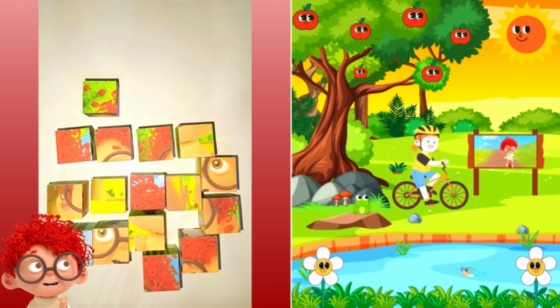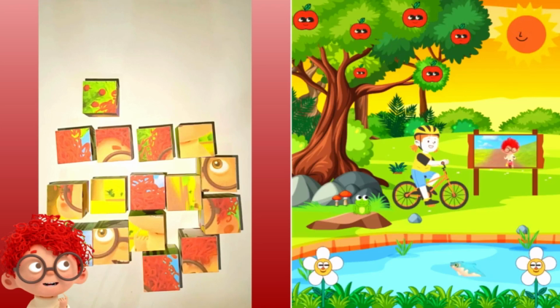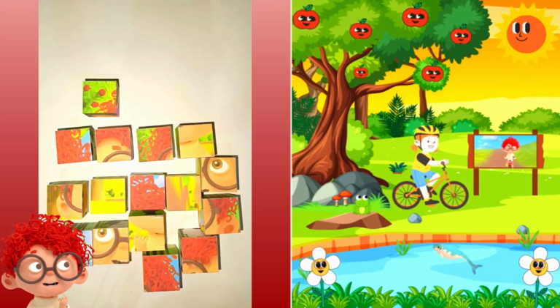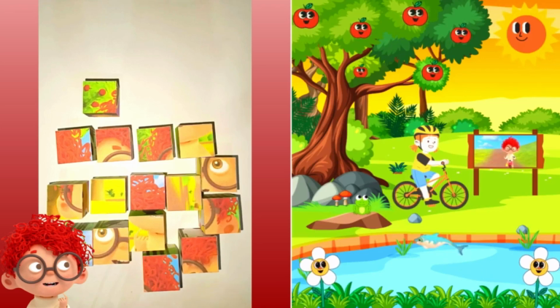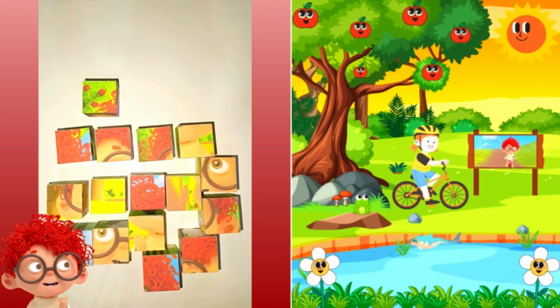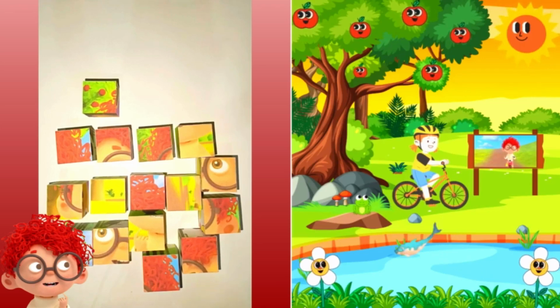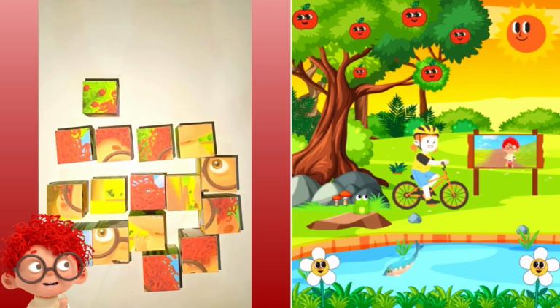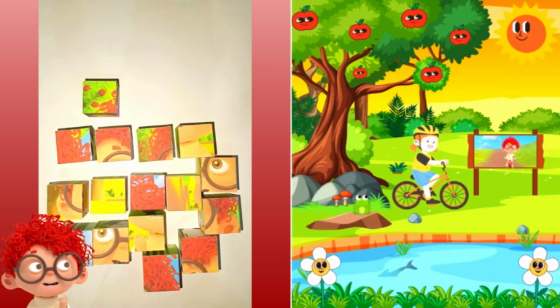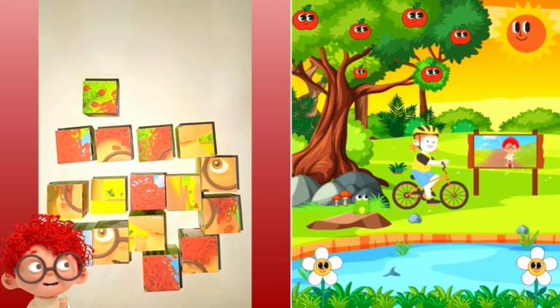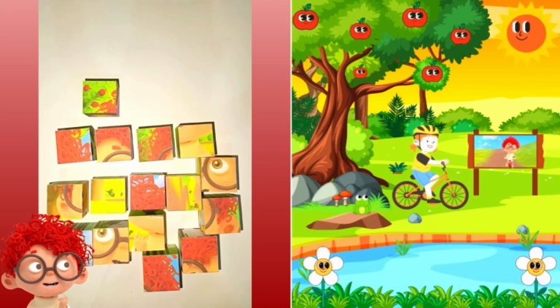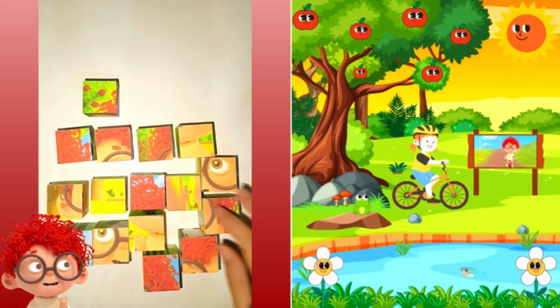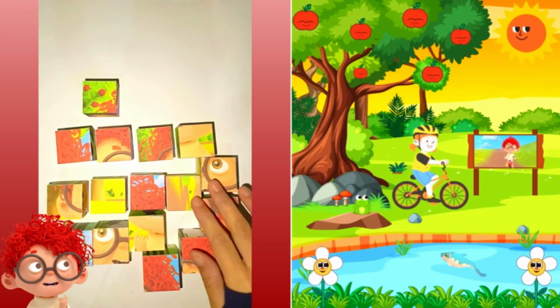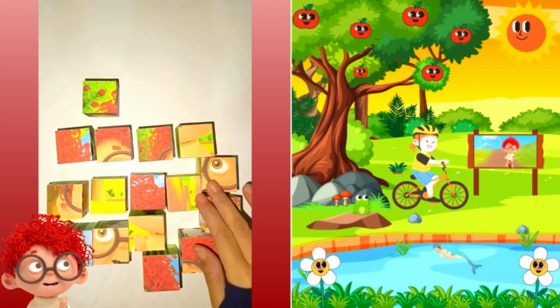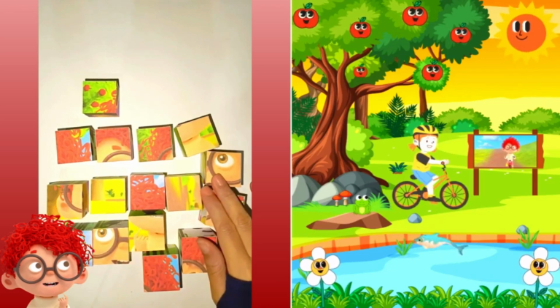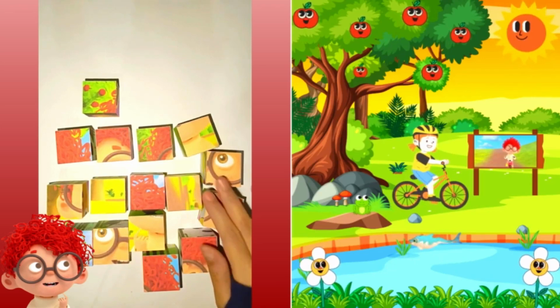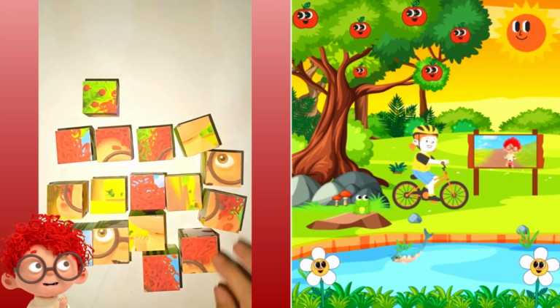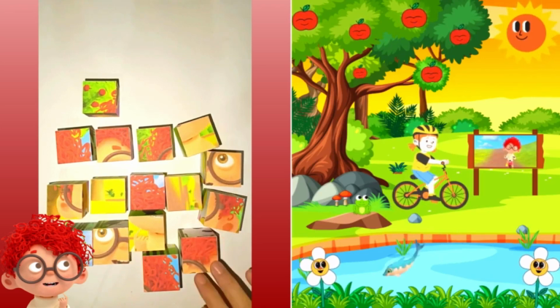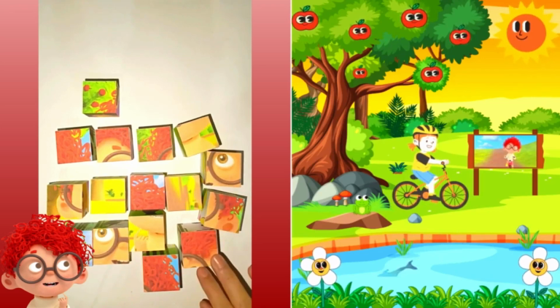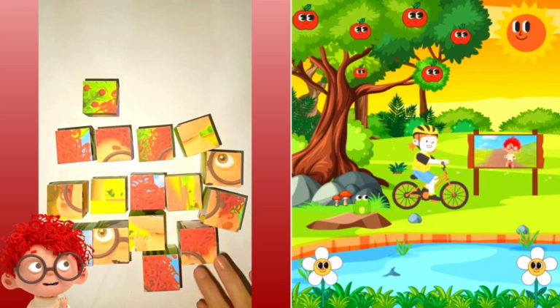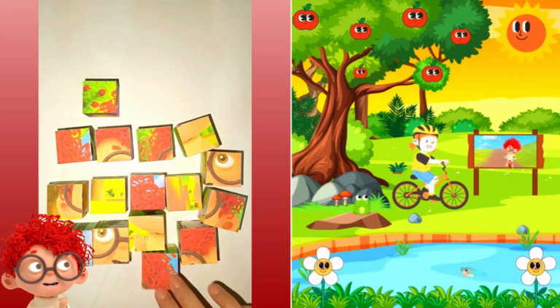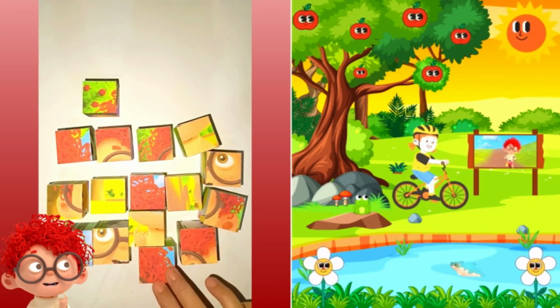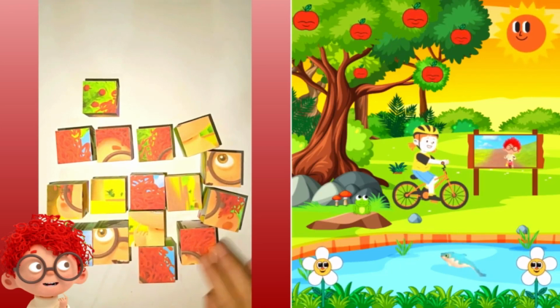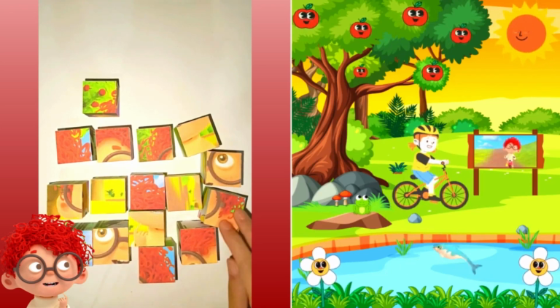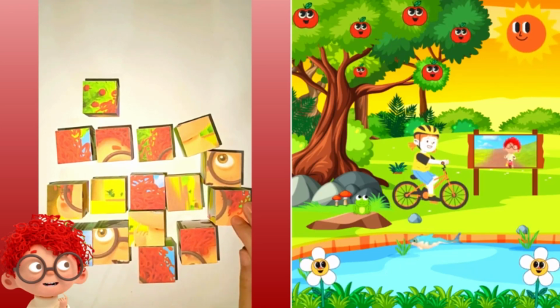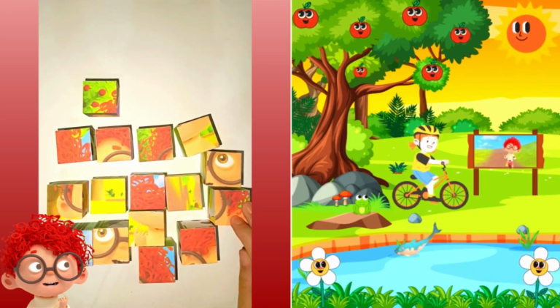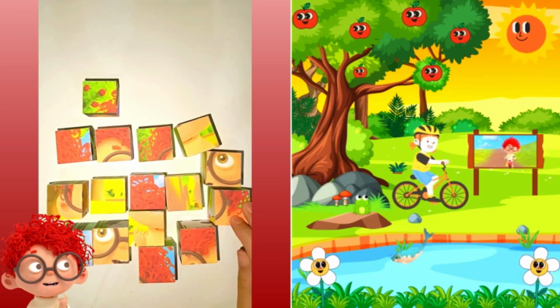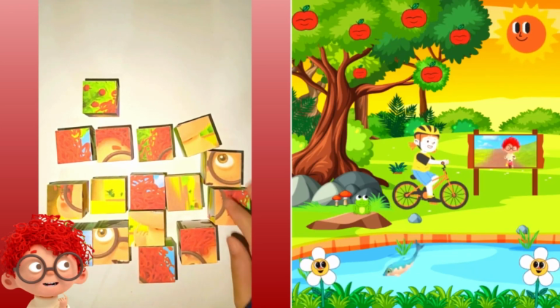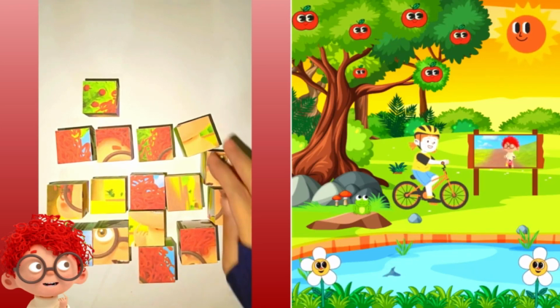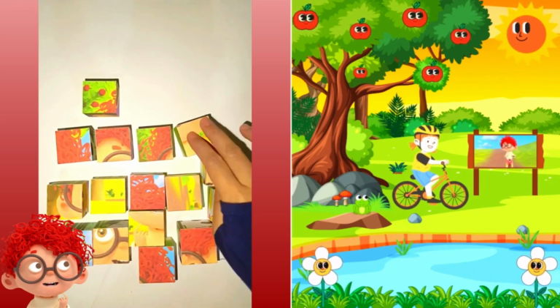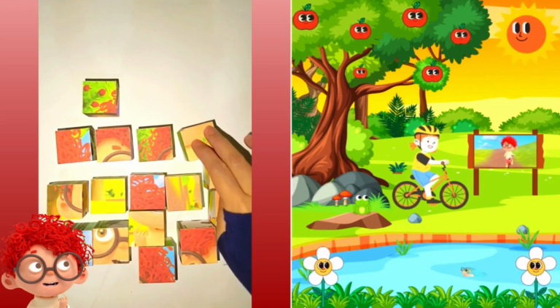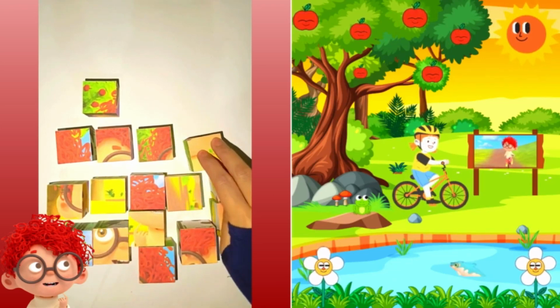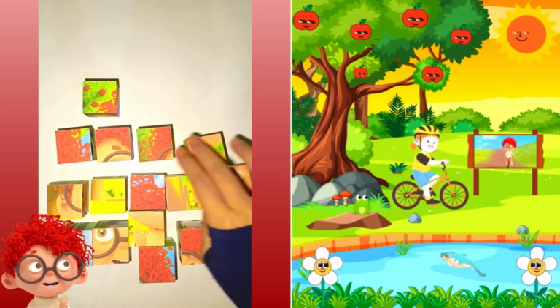Hey kids, would you like to play a game called I Spy? Okay! Great! Here's how it goes.